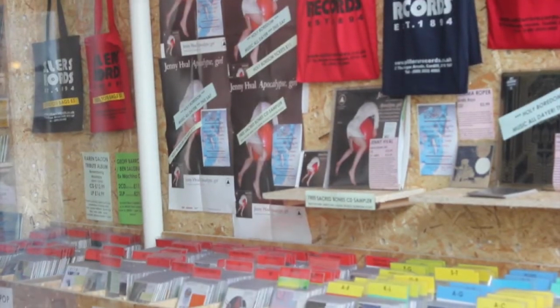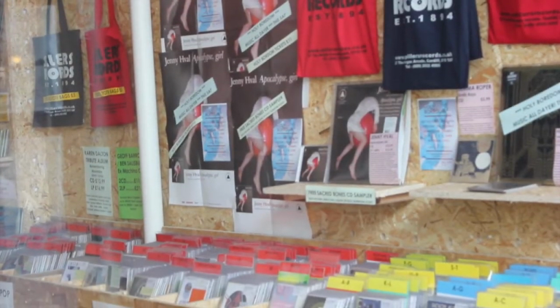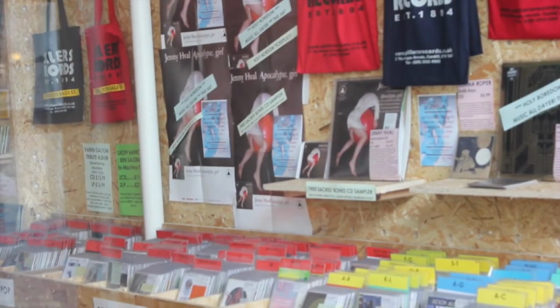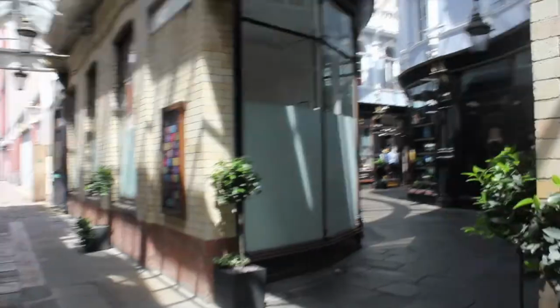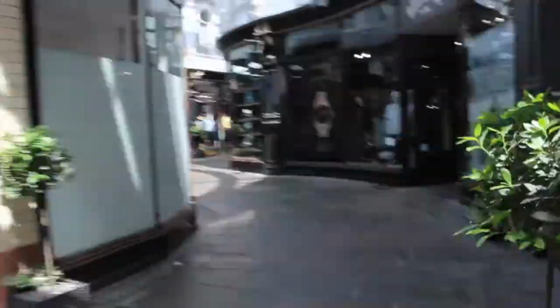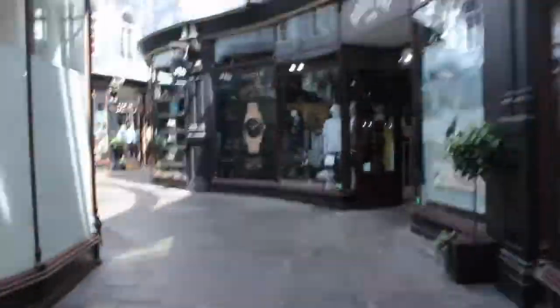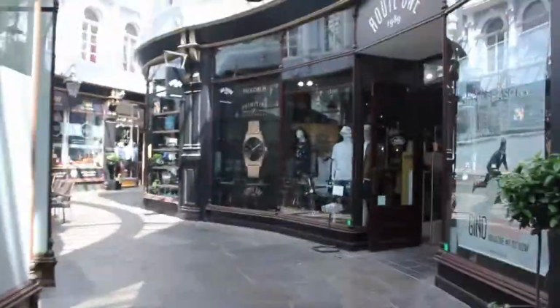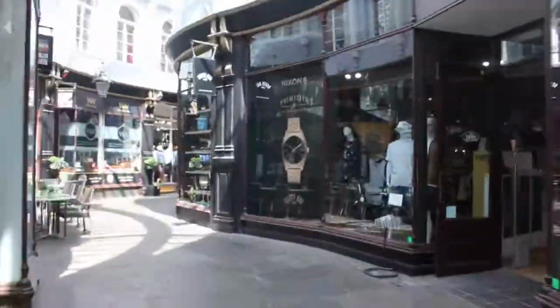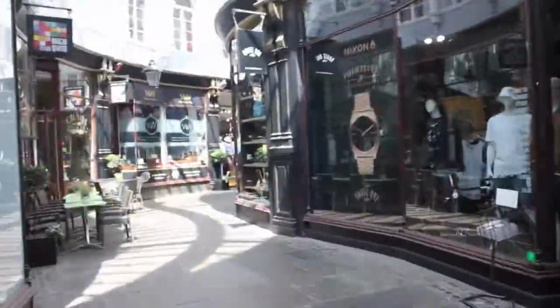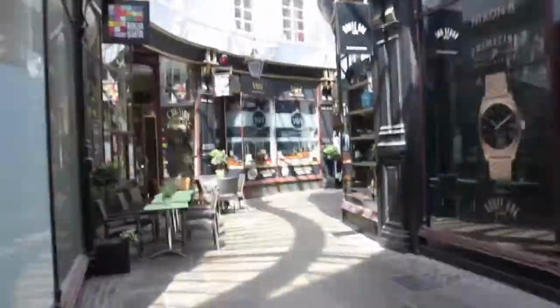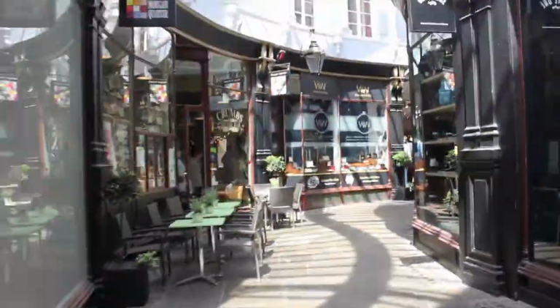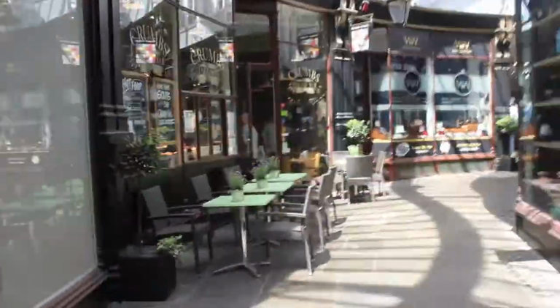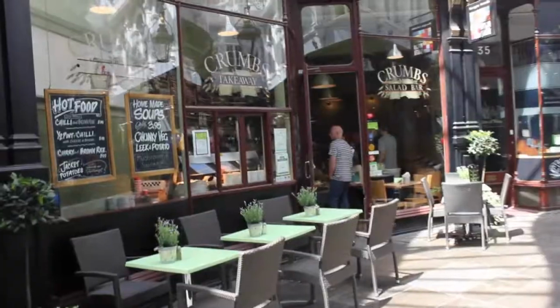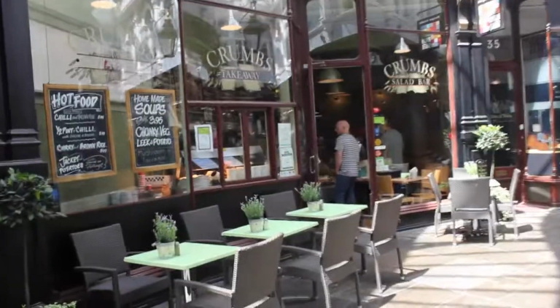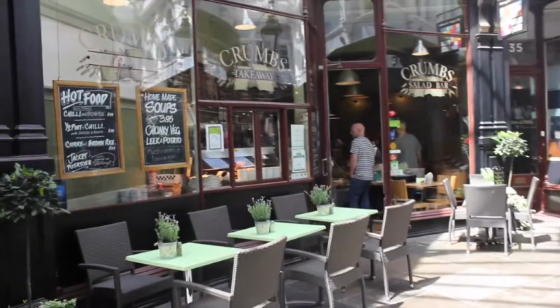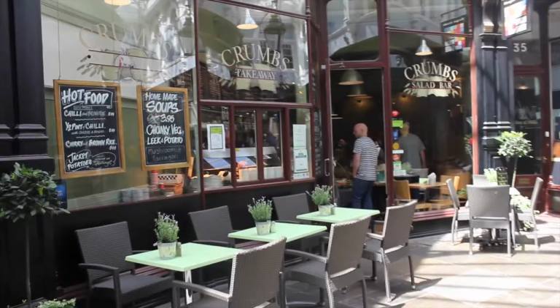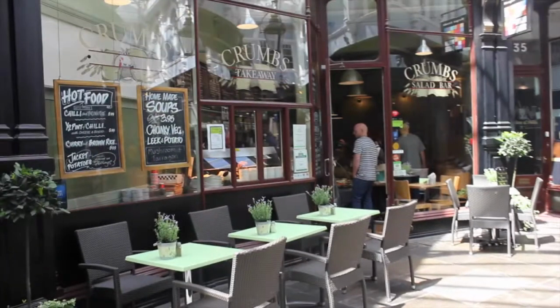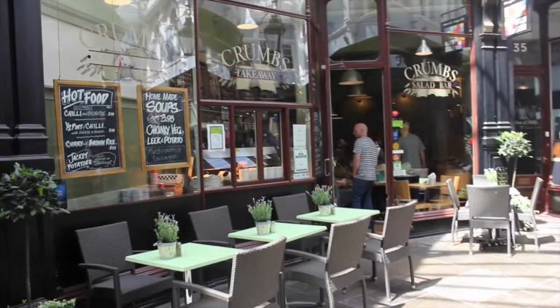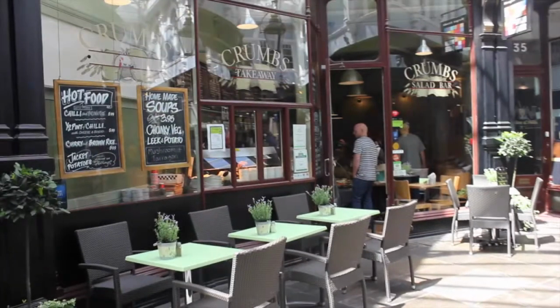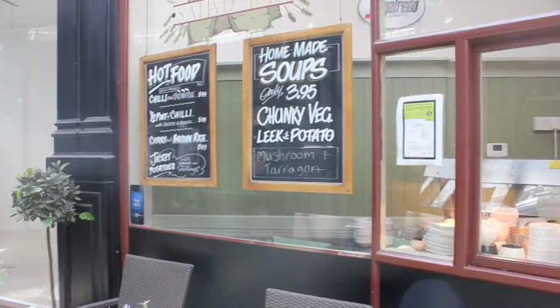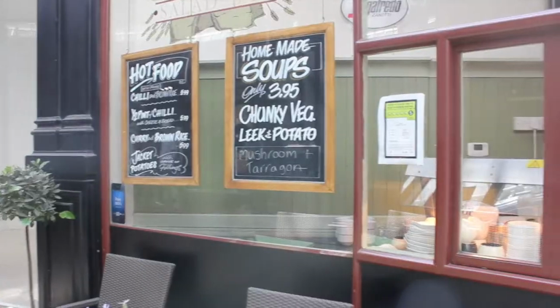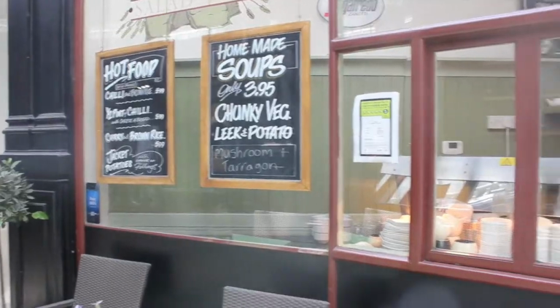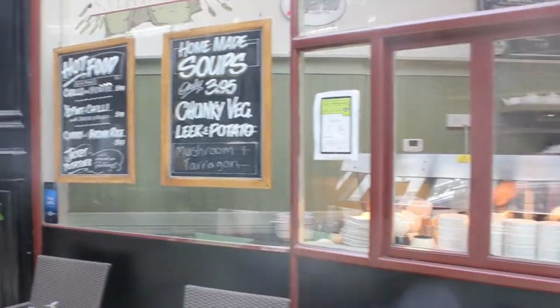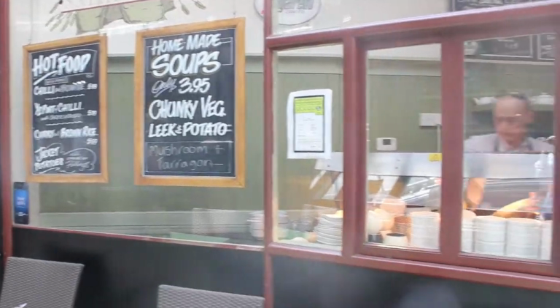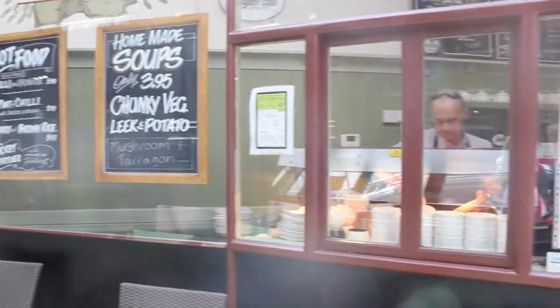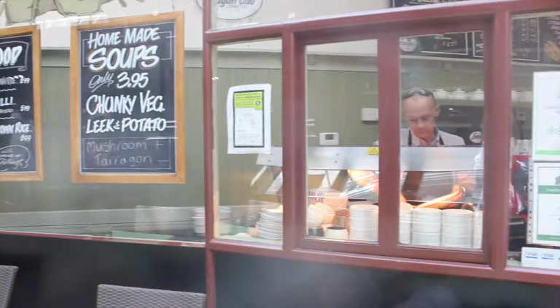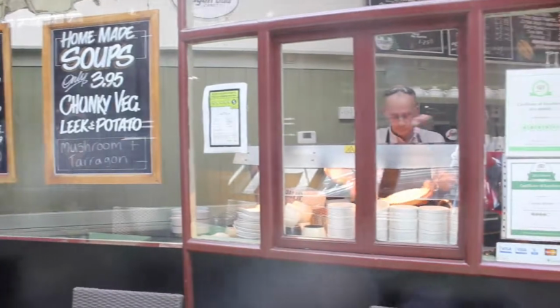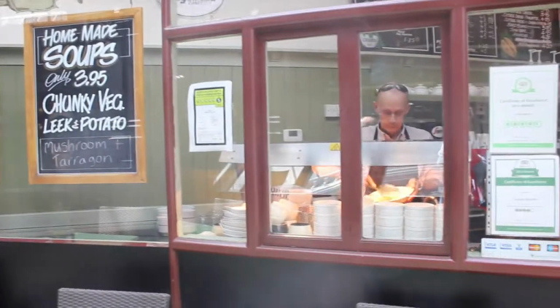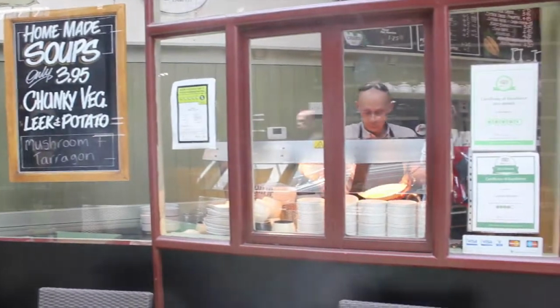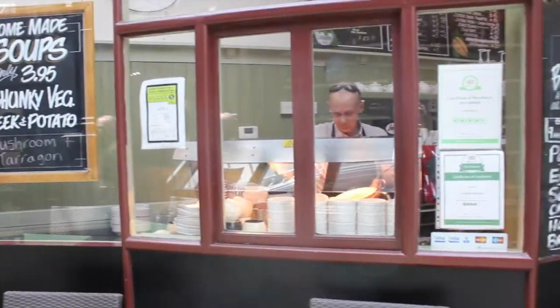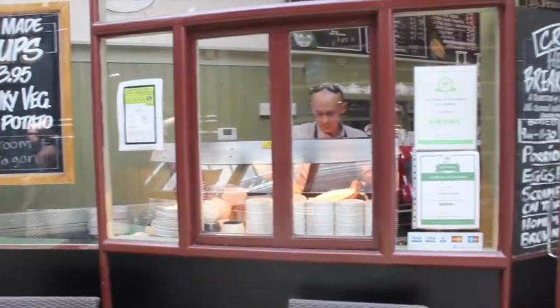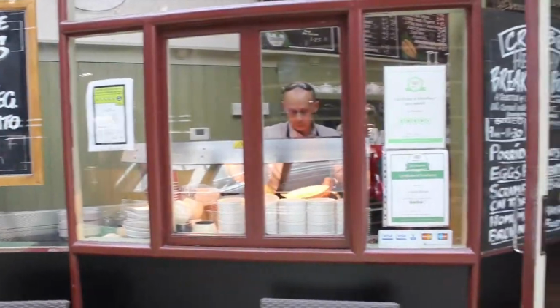And the long-standing Crumbs Kitchen is the place to go for healthy, flavourful veggie and vegan lunches.